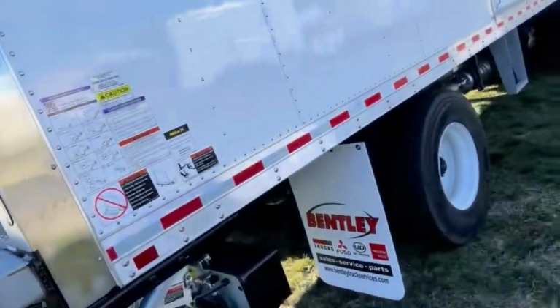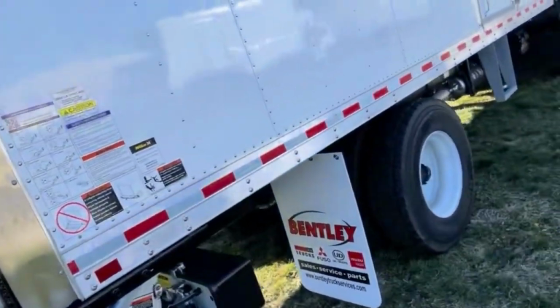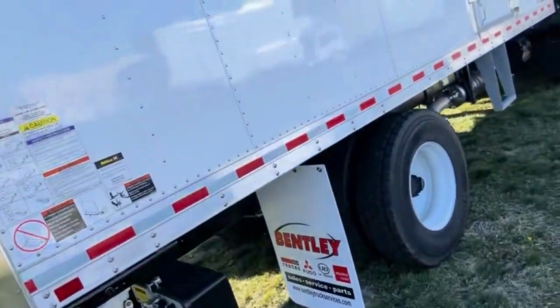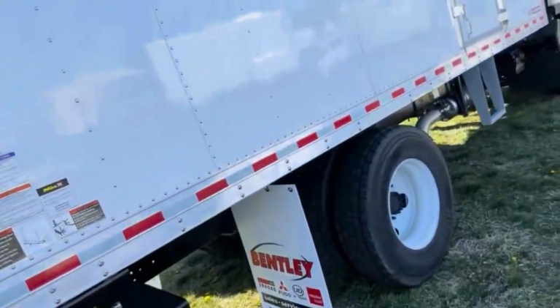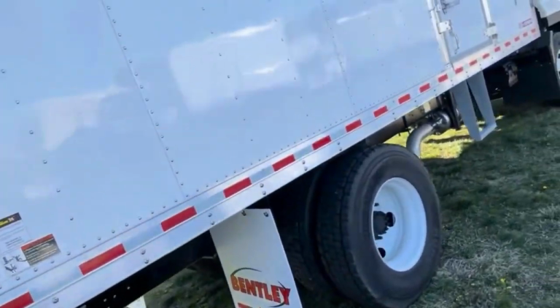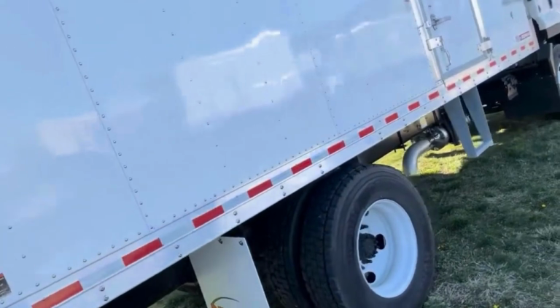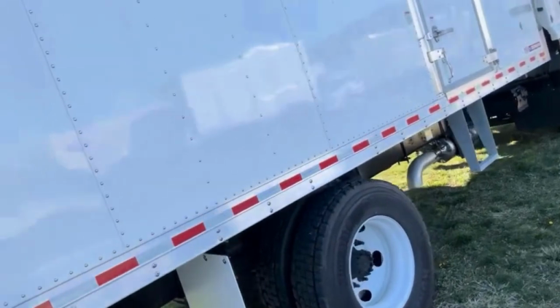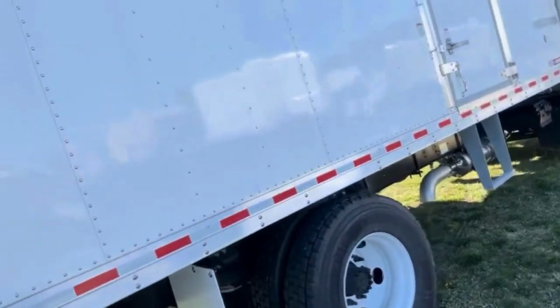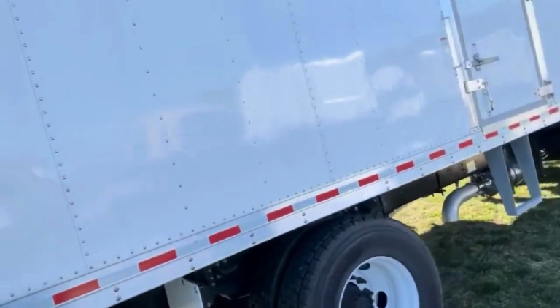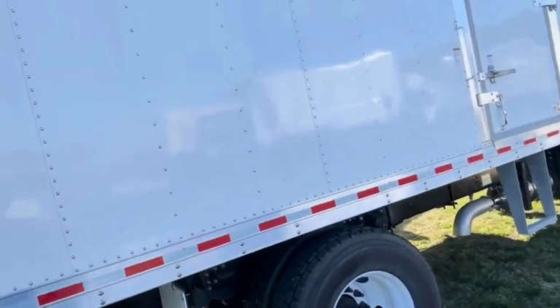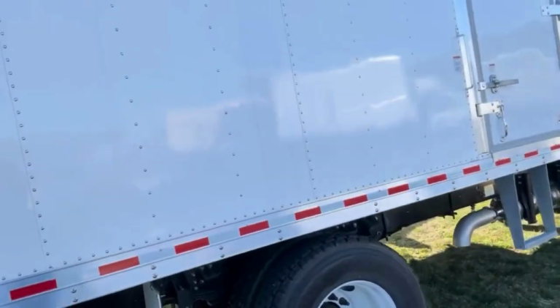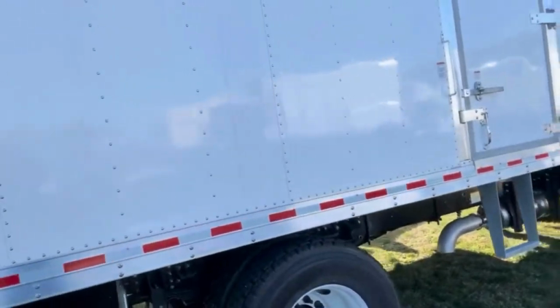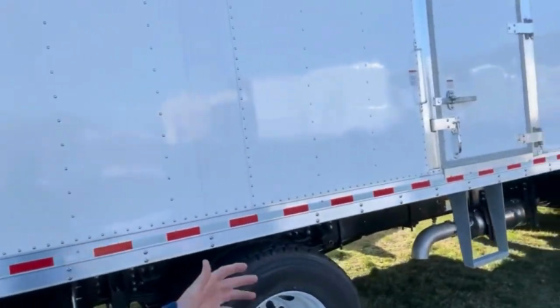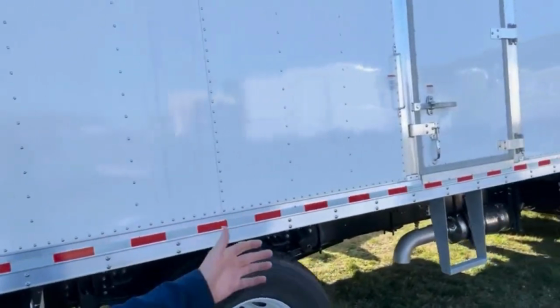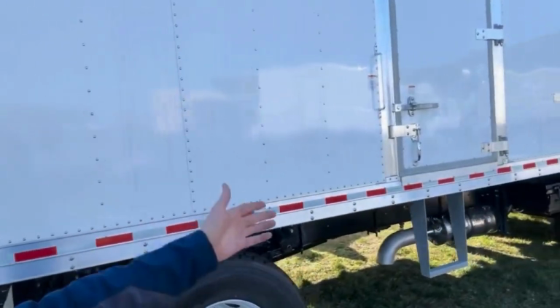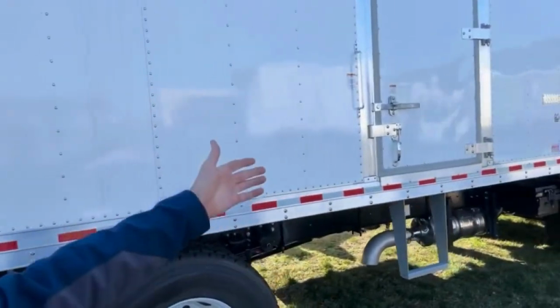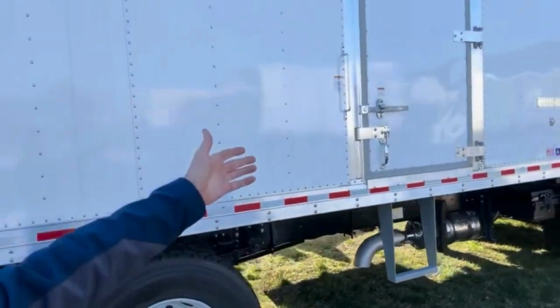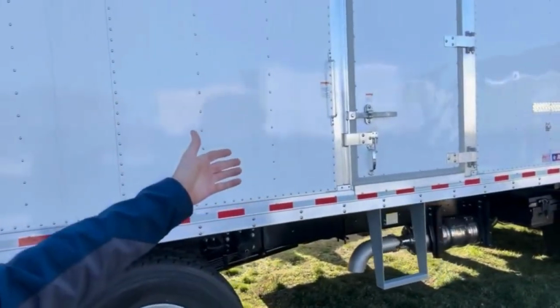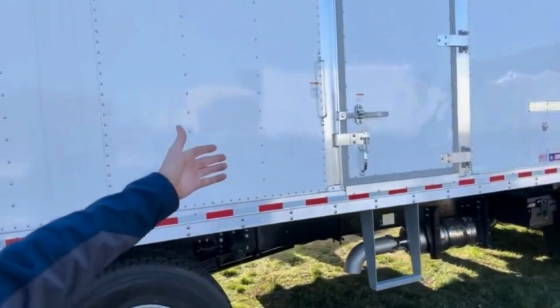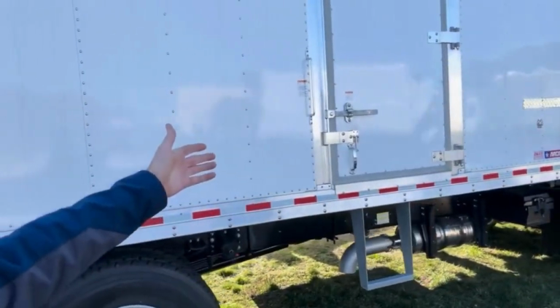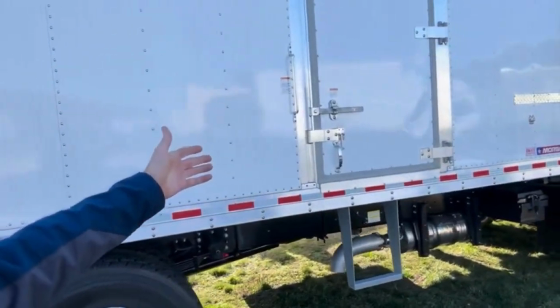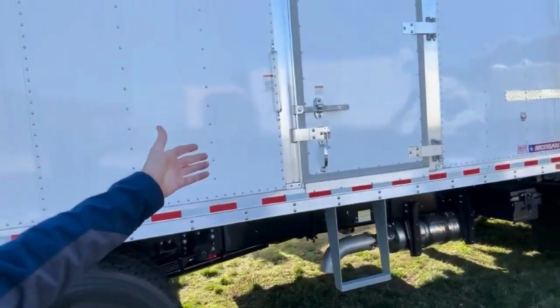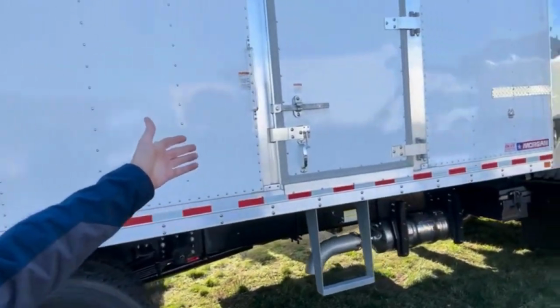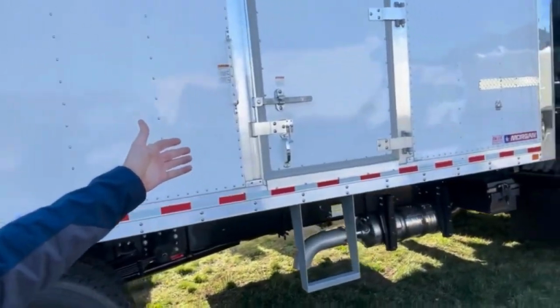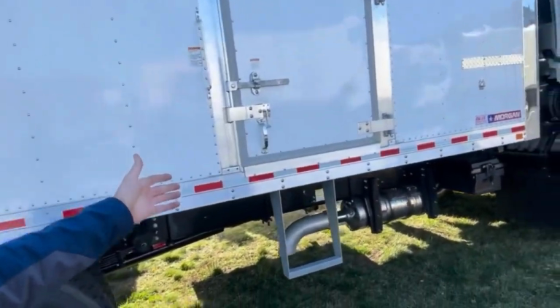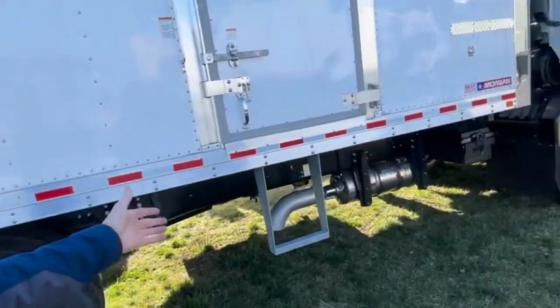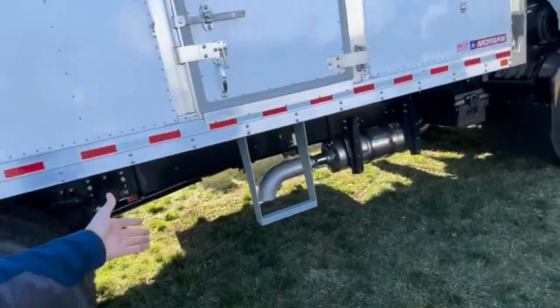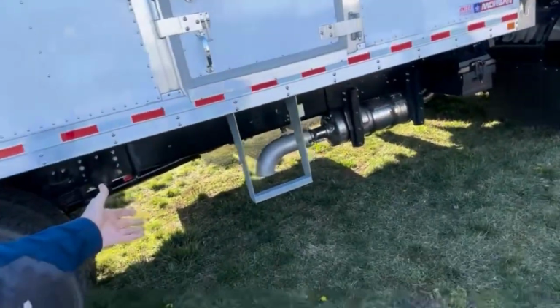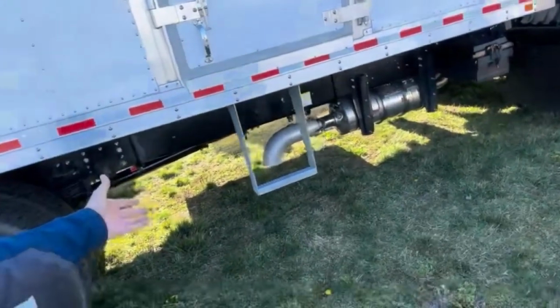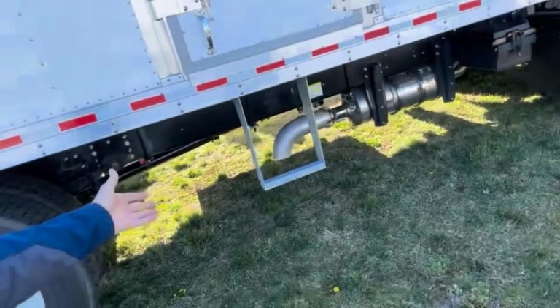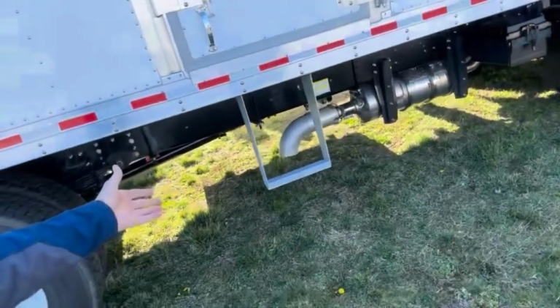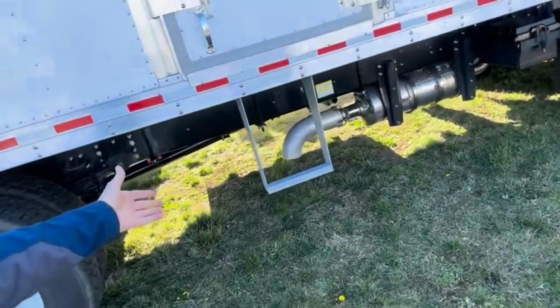Coming around to the passenger side, you see we have a curbside door, complete with a single step.